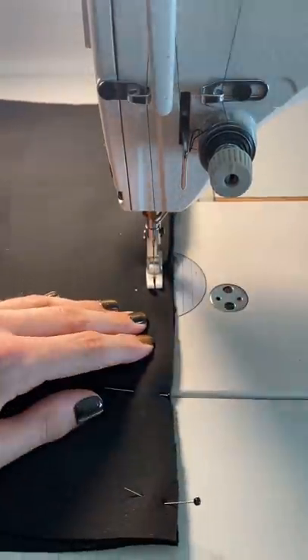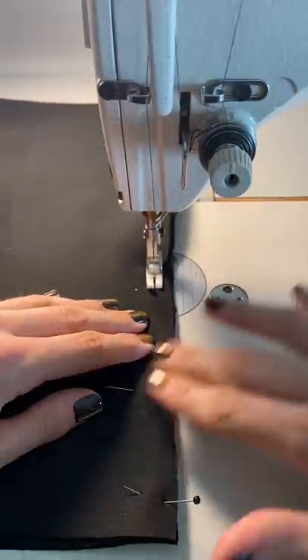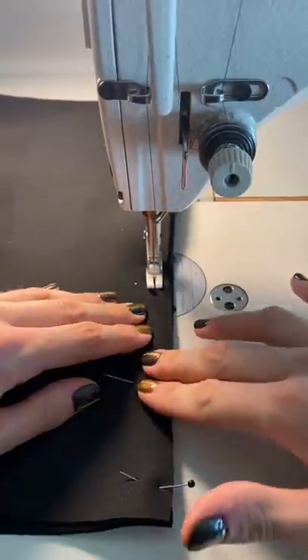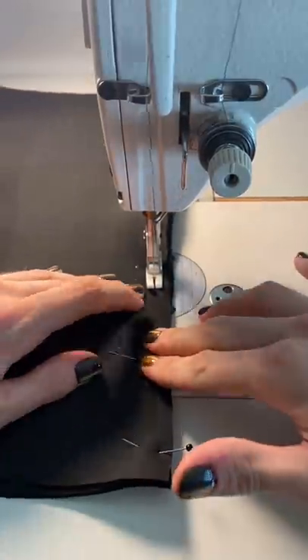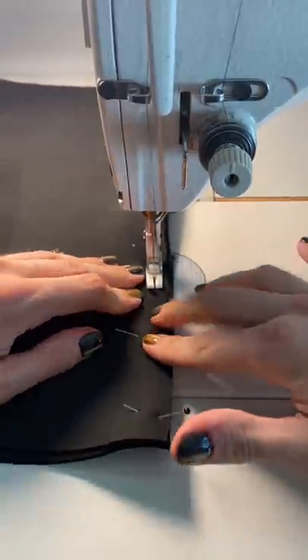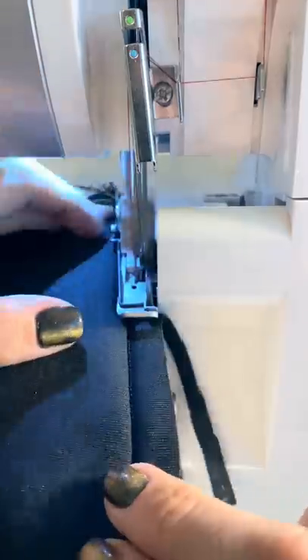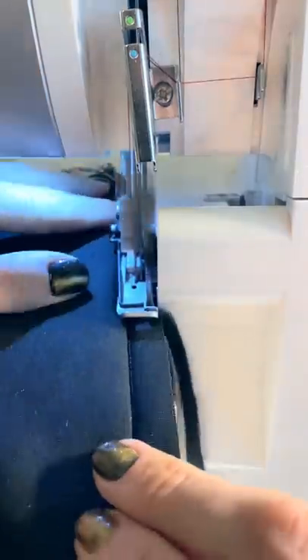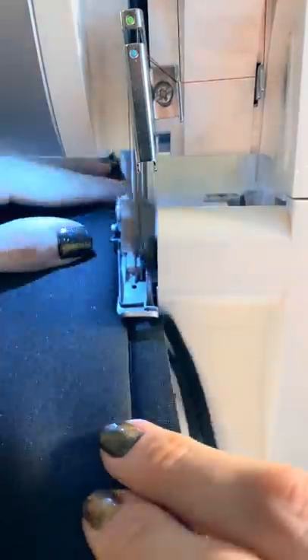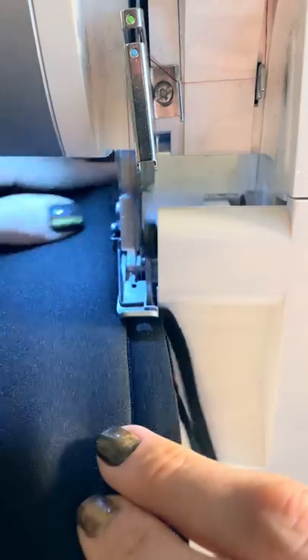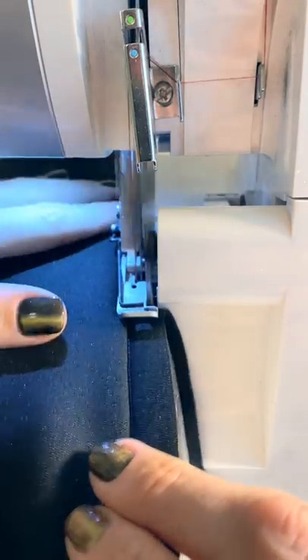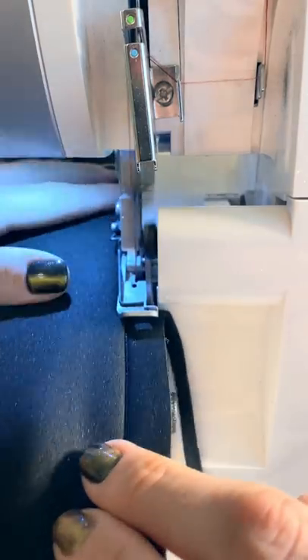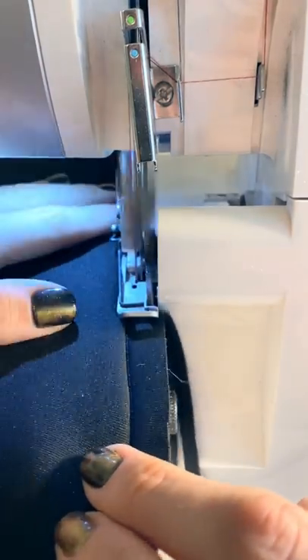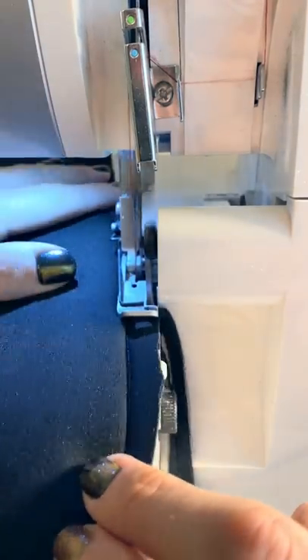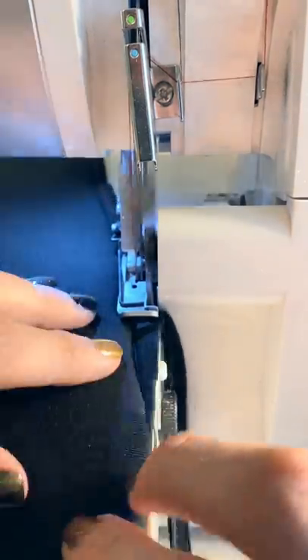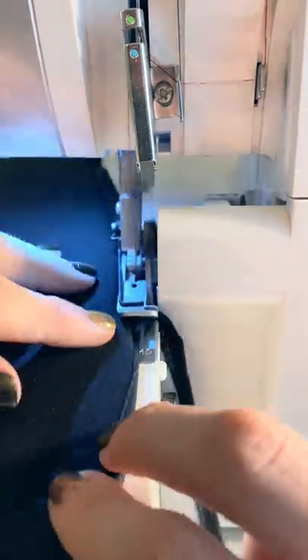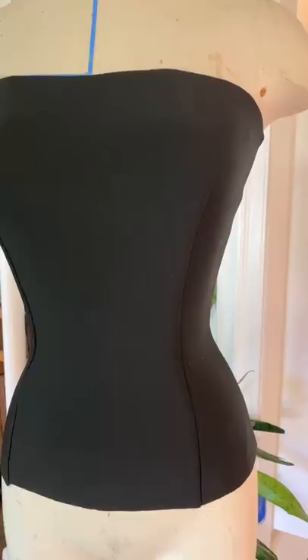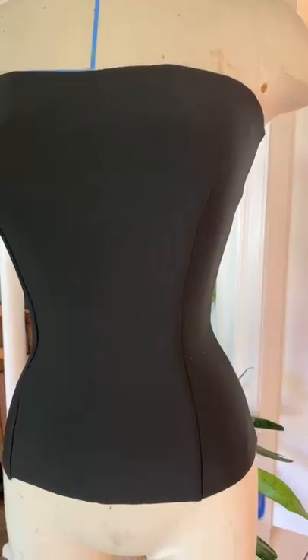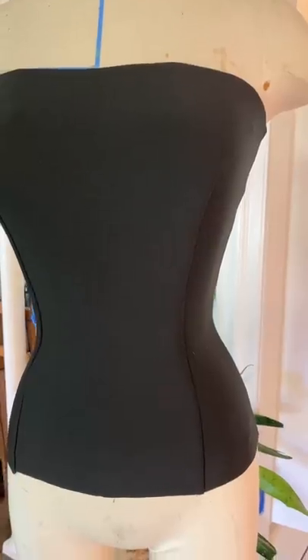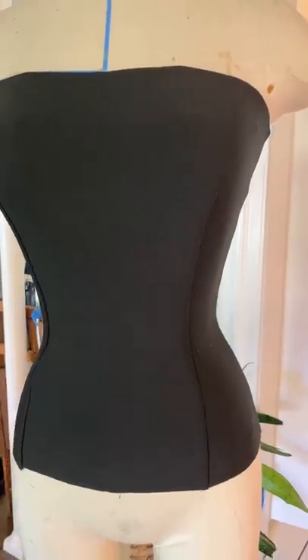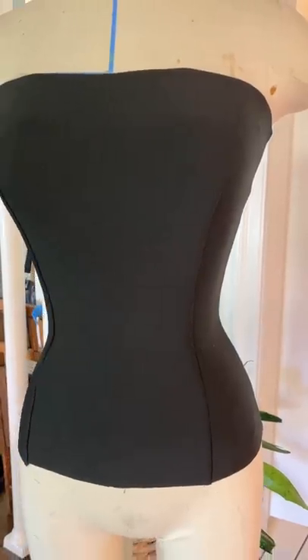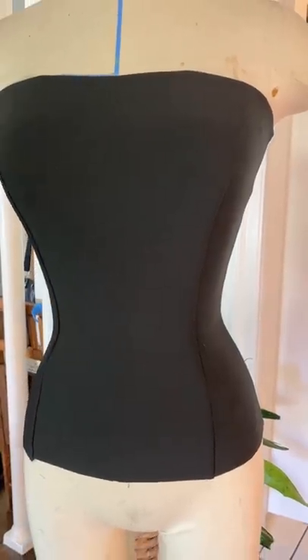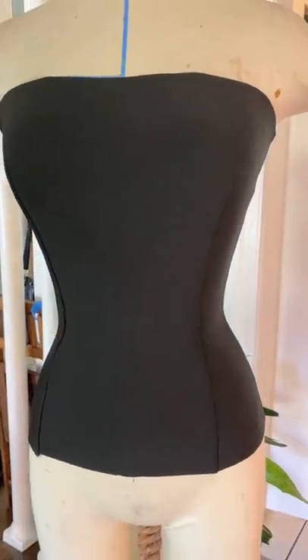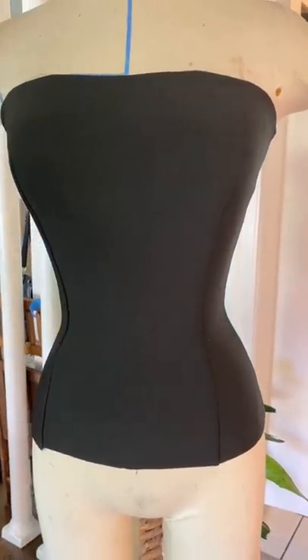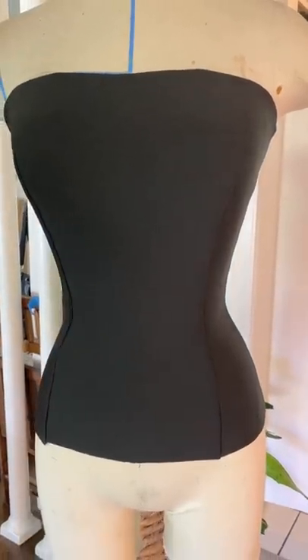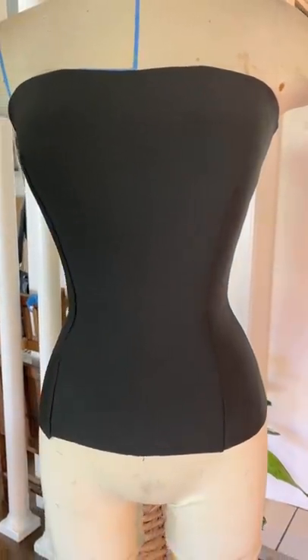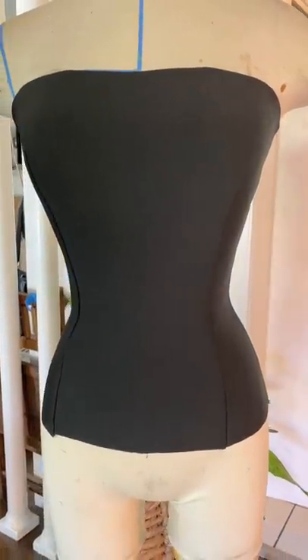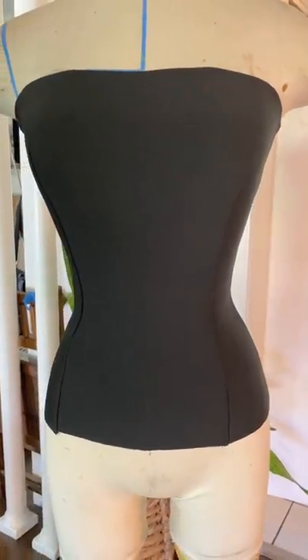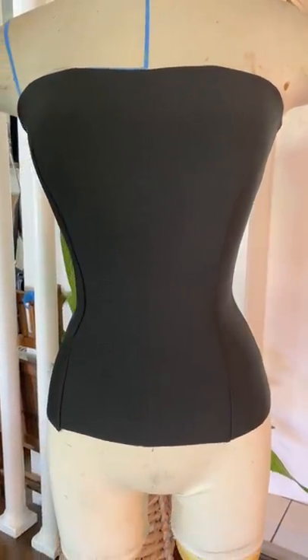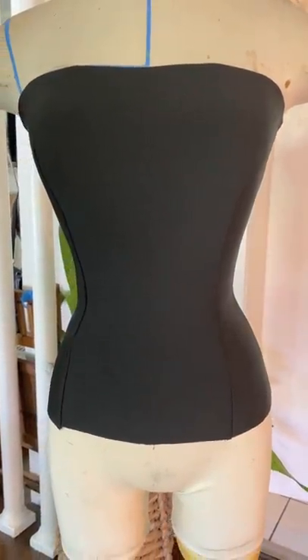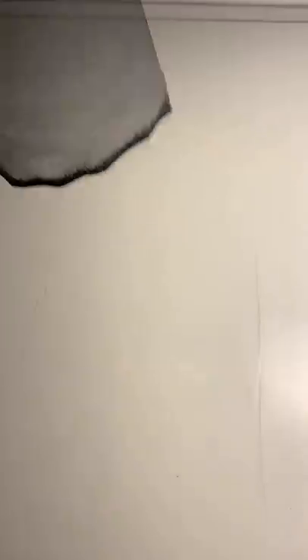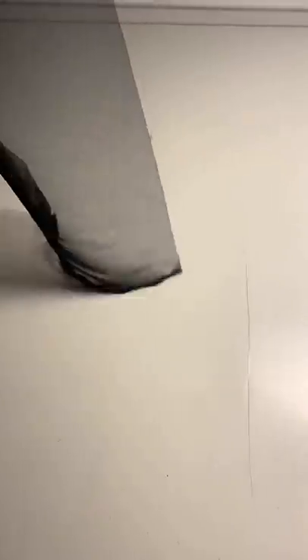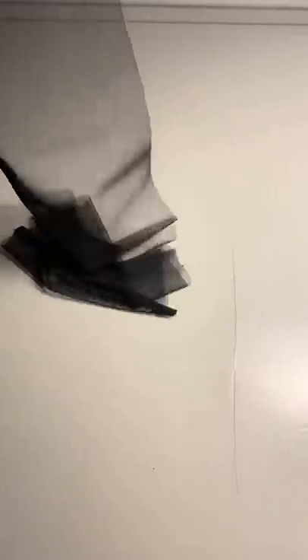I'm gonna stitch my bodice together and then serge the edges, and because this is a neoprene I don't really need to steam it, but look how great it clings to the mannequin.